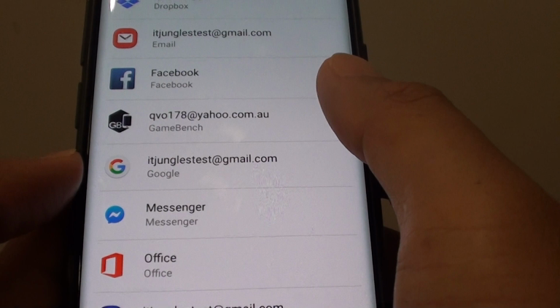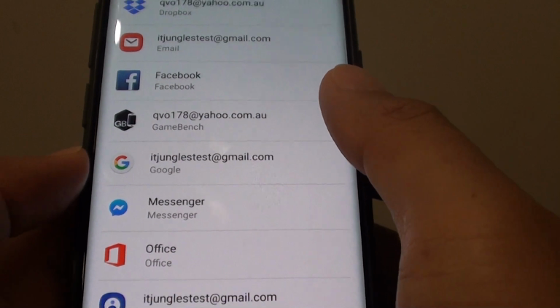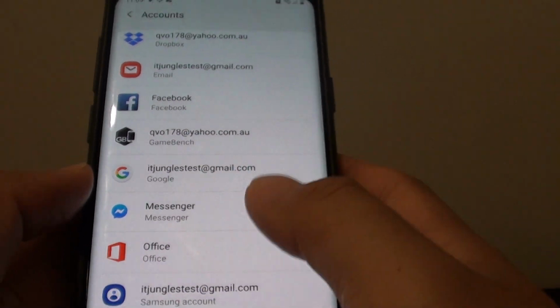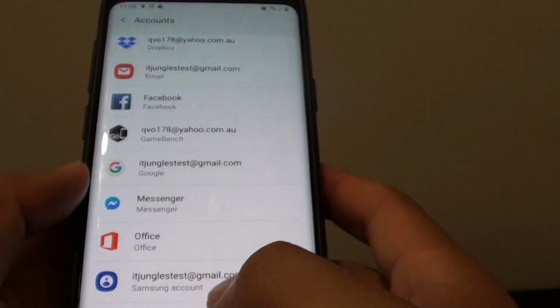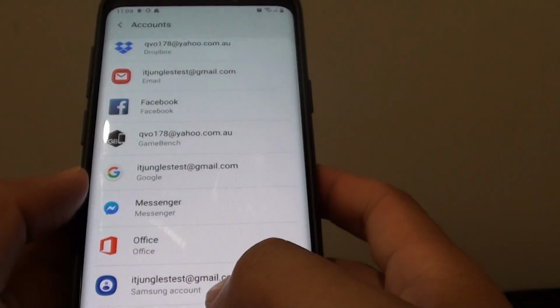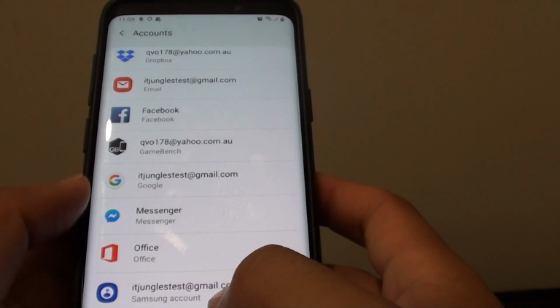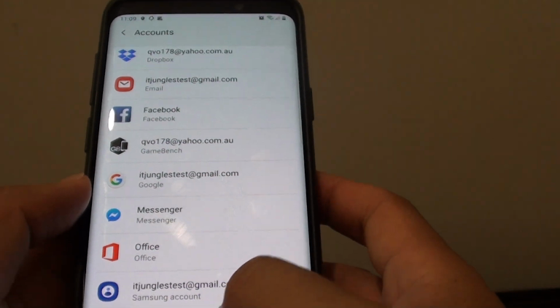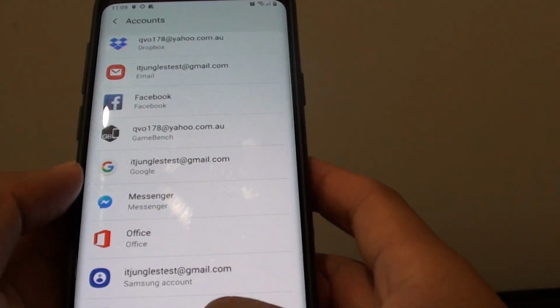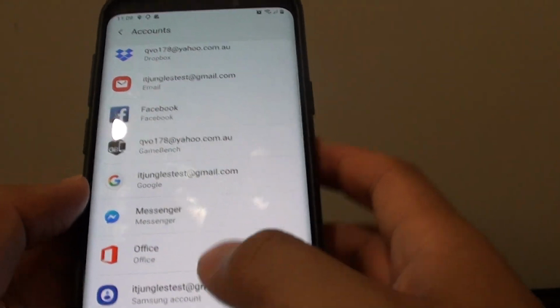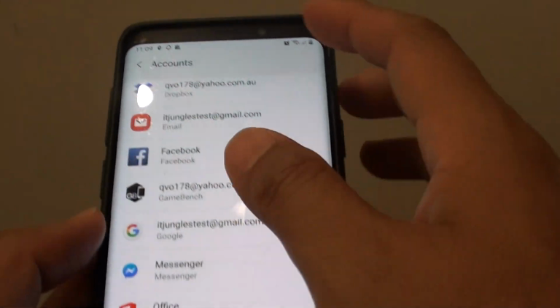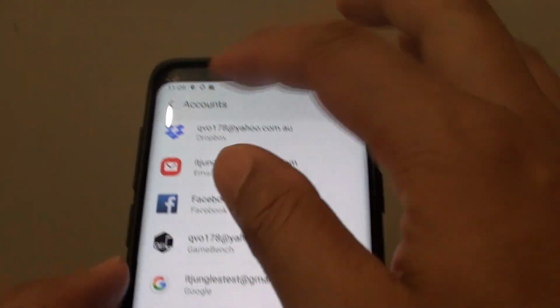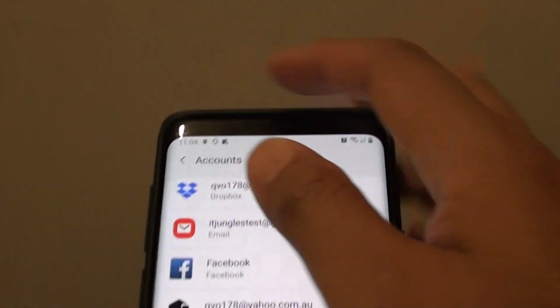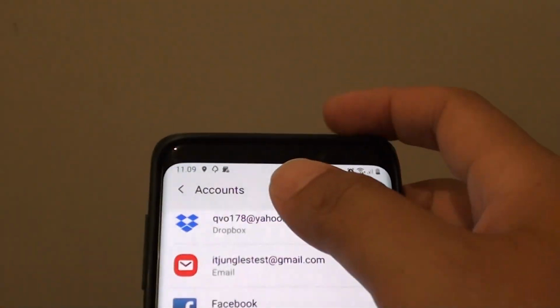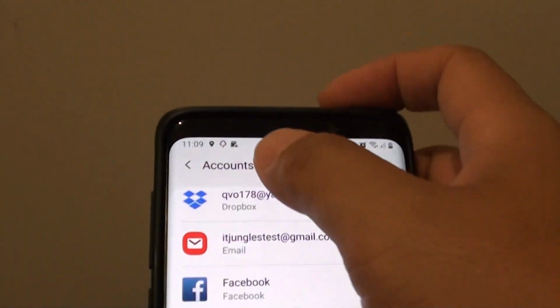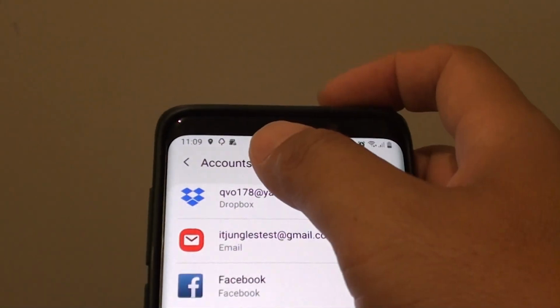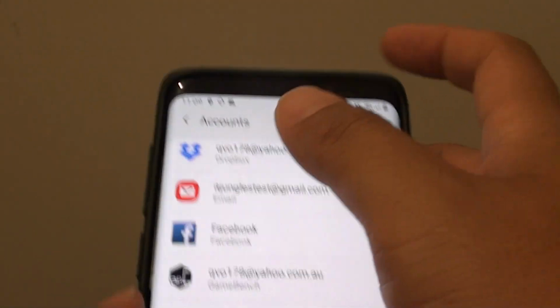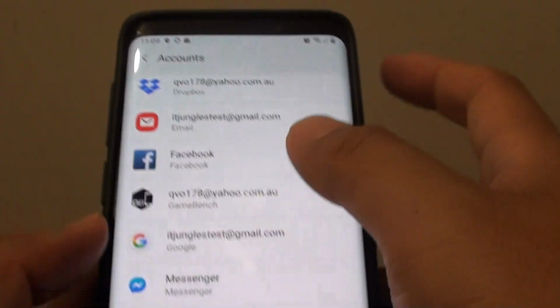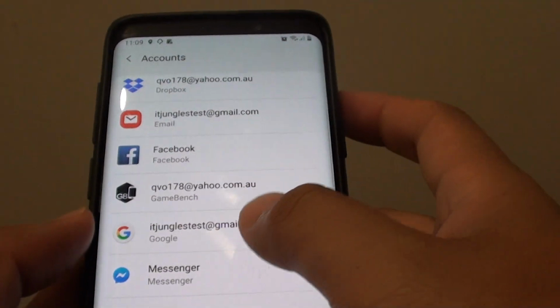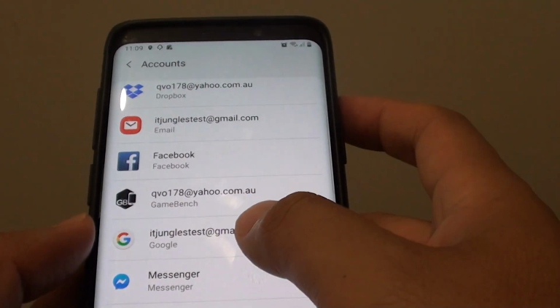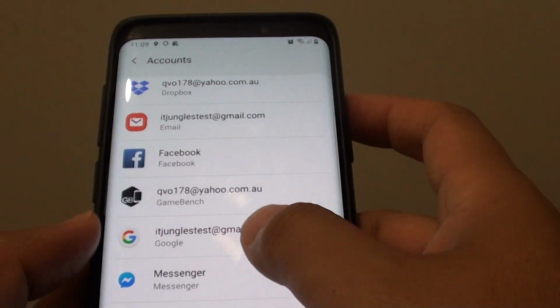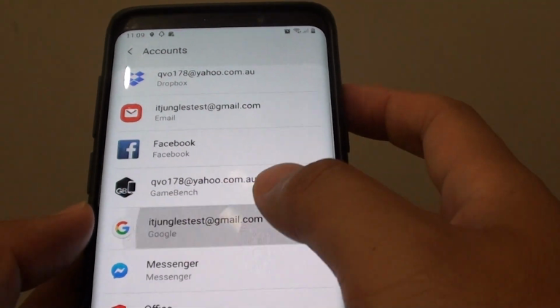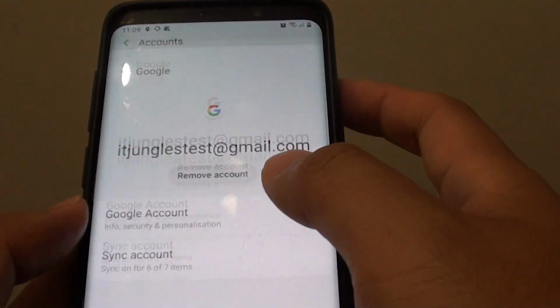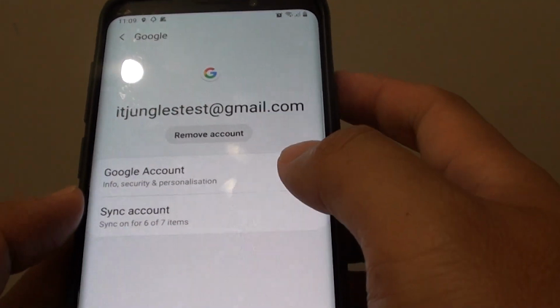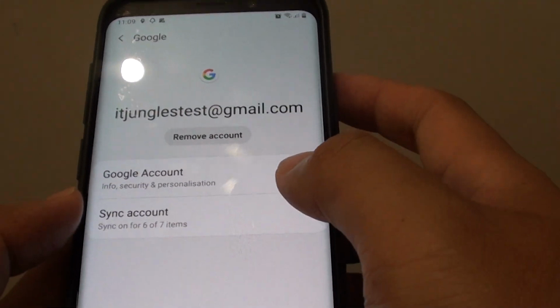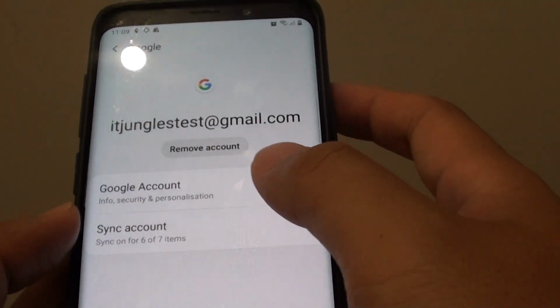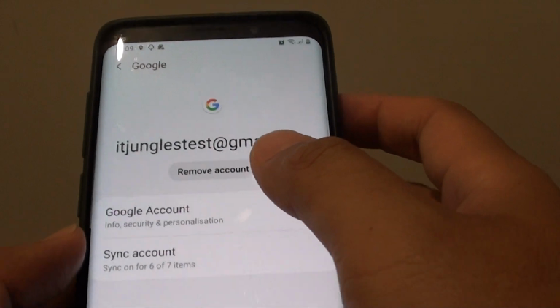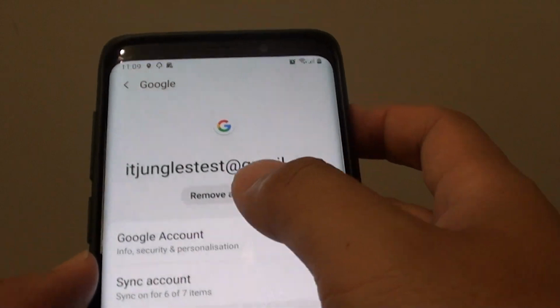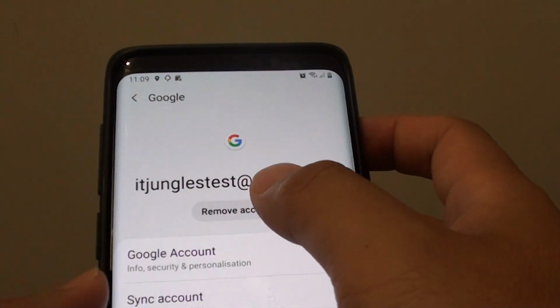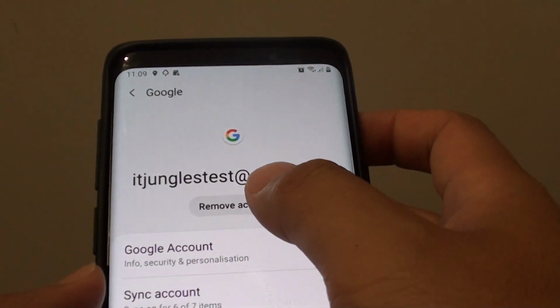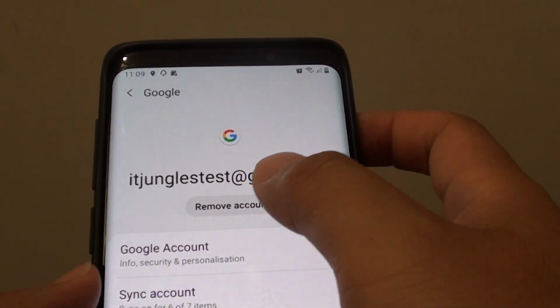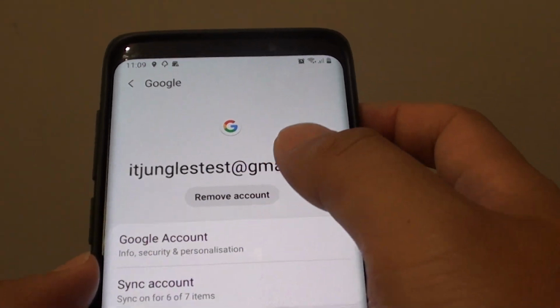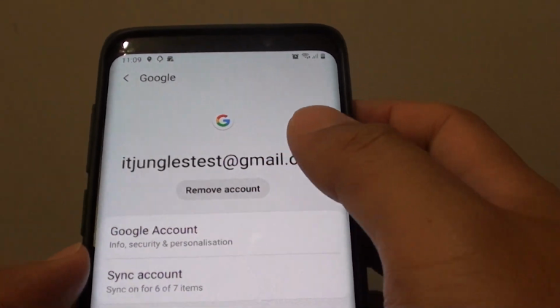To remove the account, you need to go into the account and open it up, then tap on the Remove button.